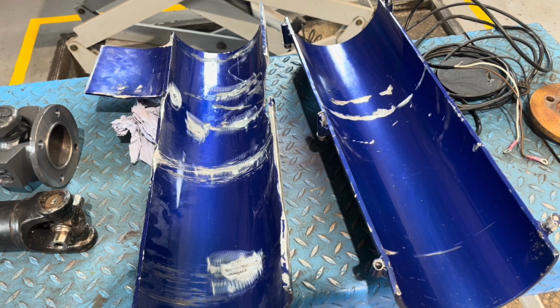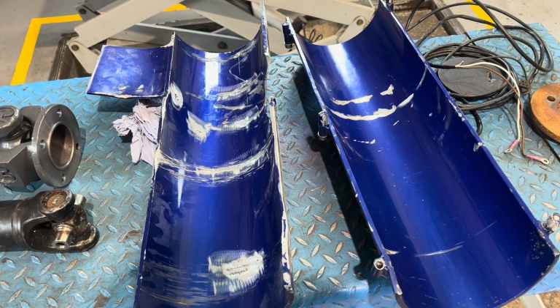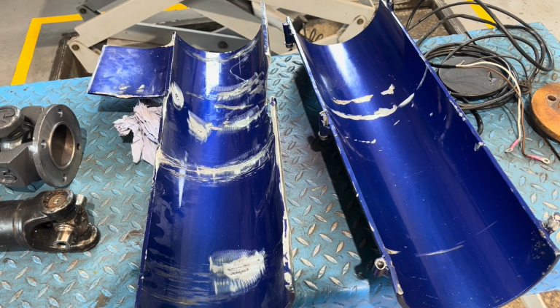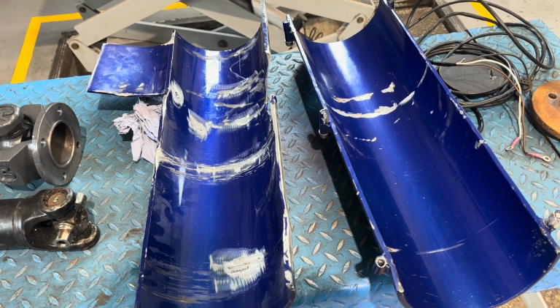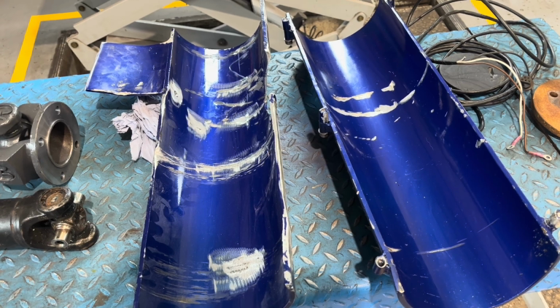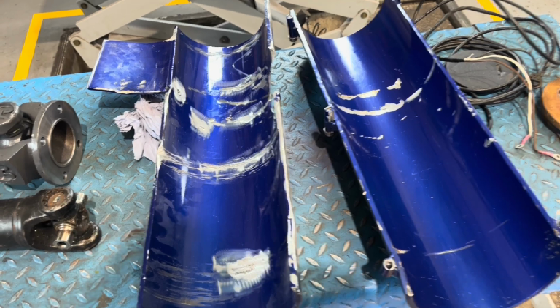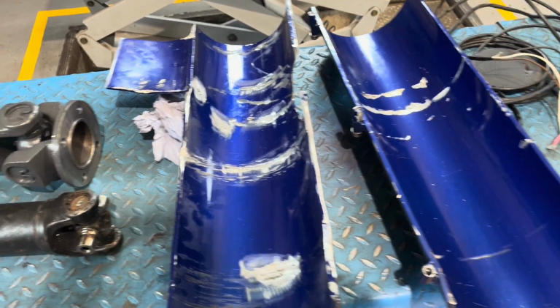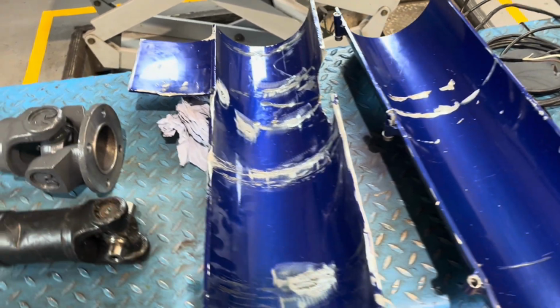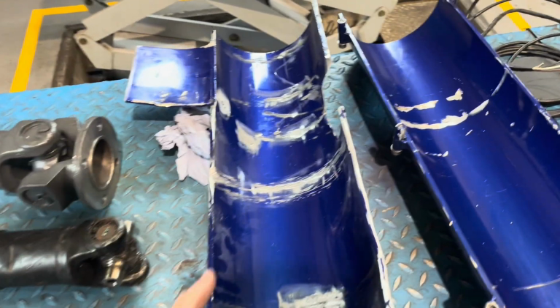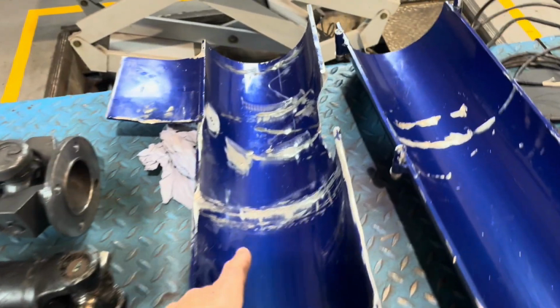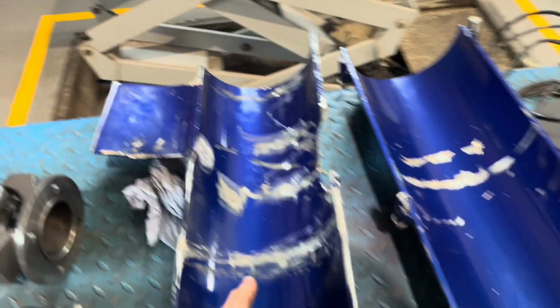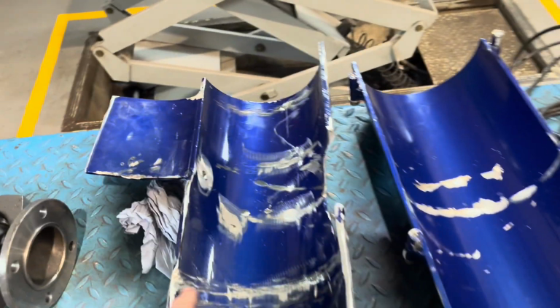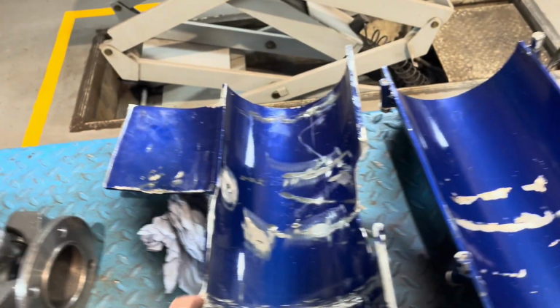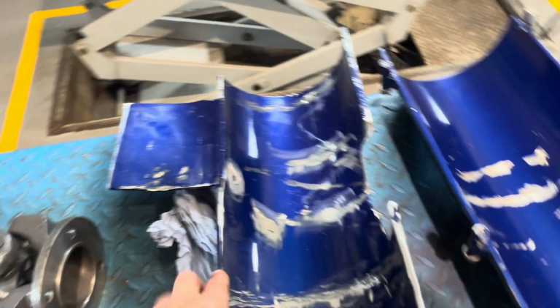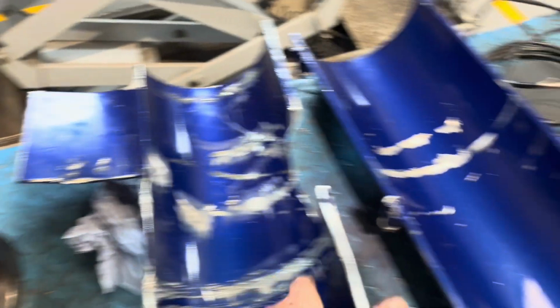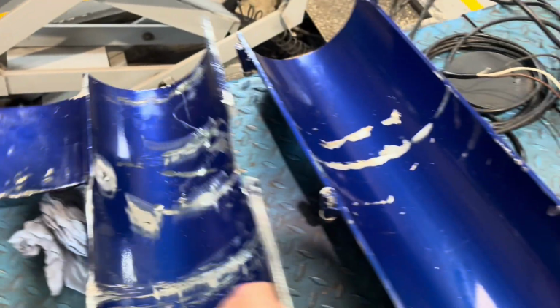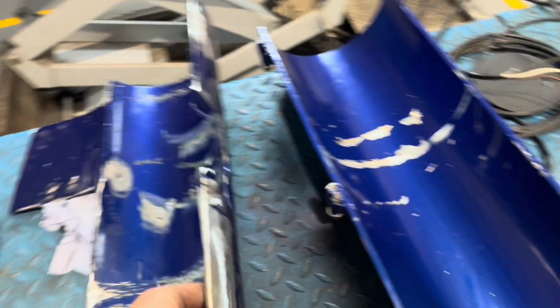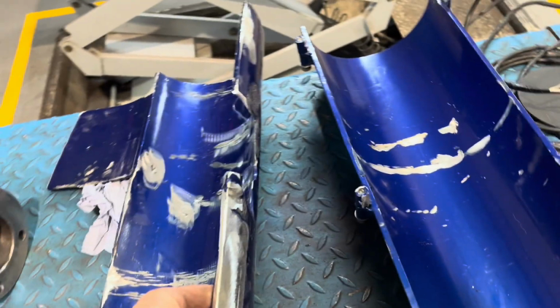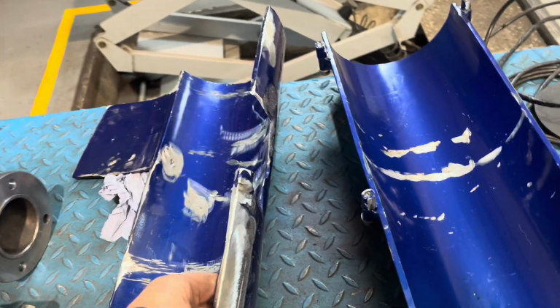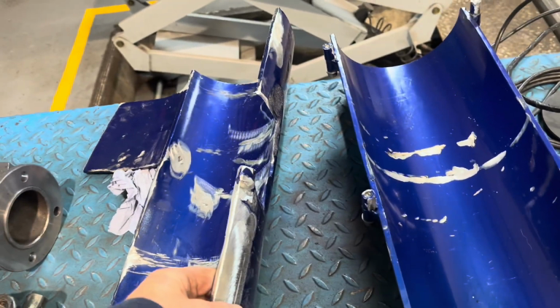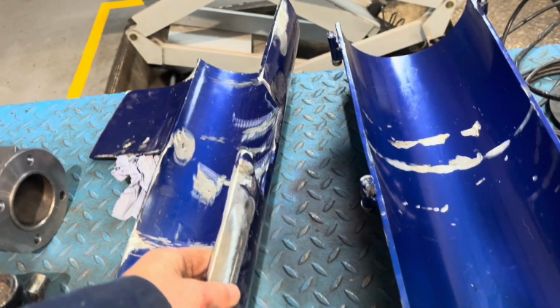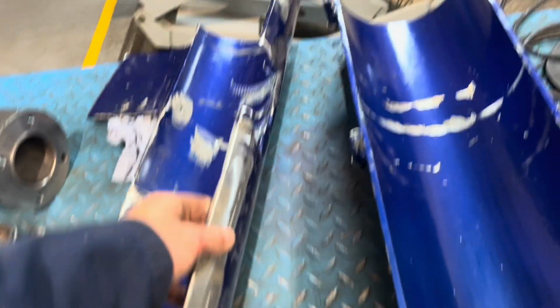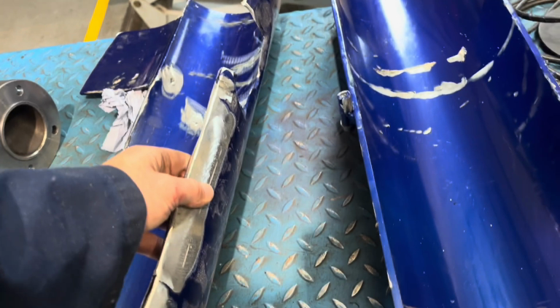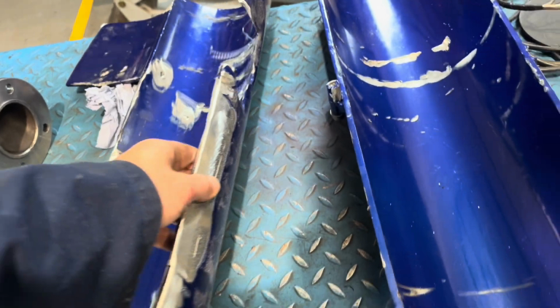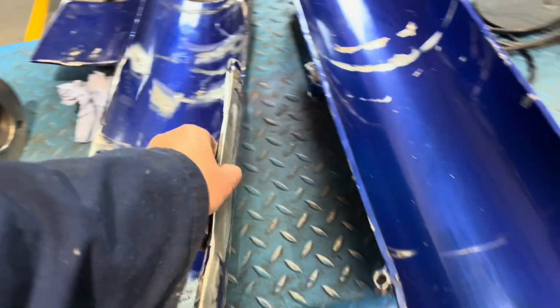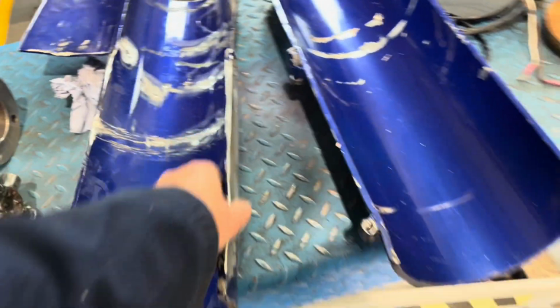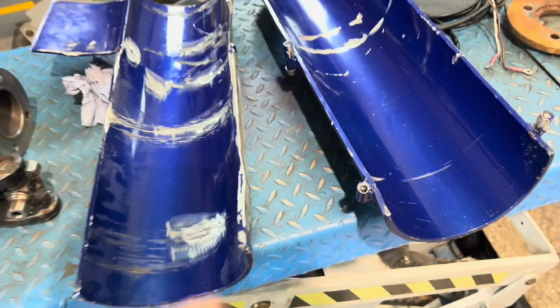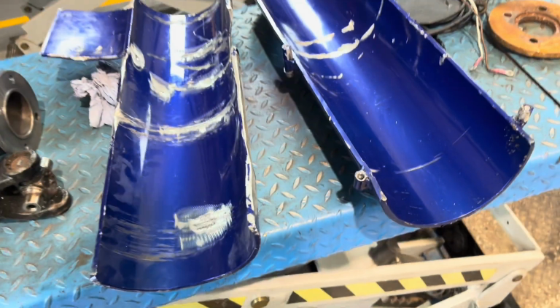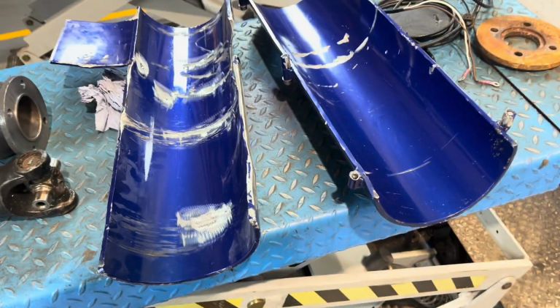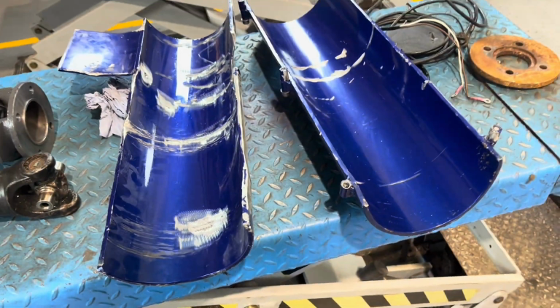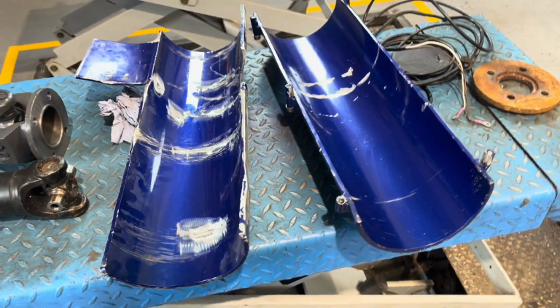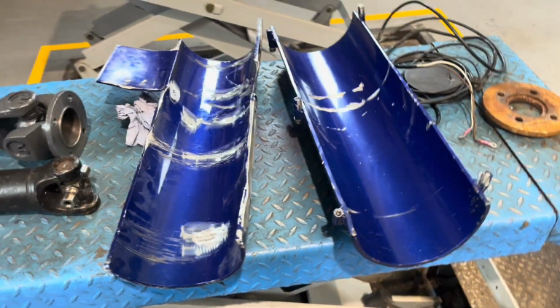Already started grinding off the old welds. We'll just see where we get to with this.